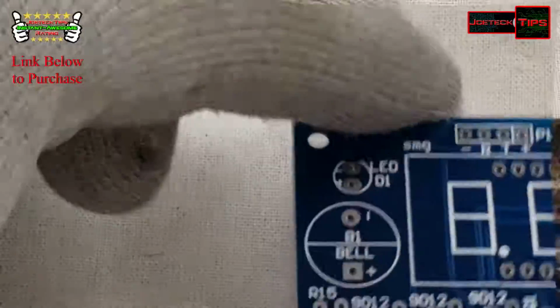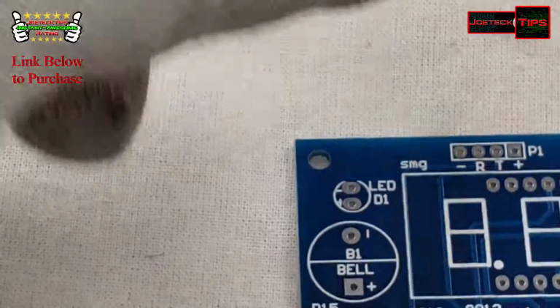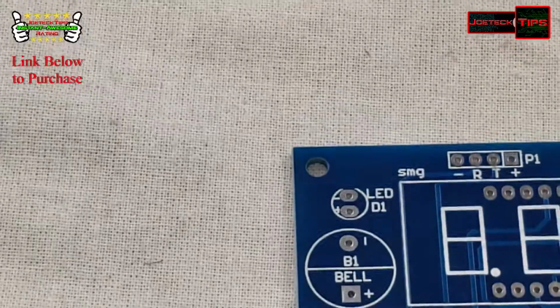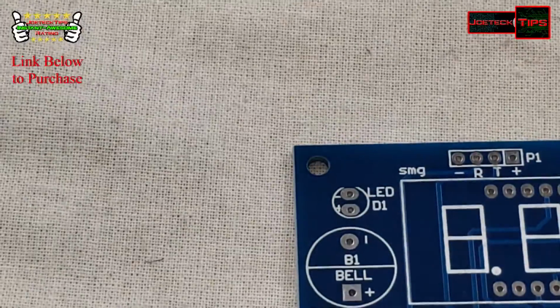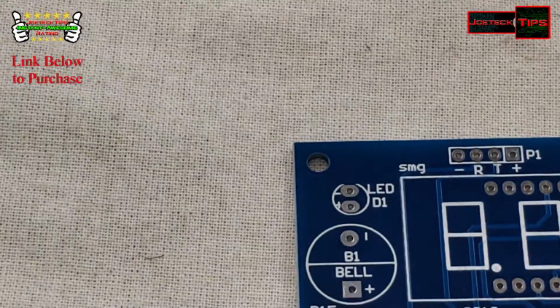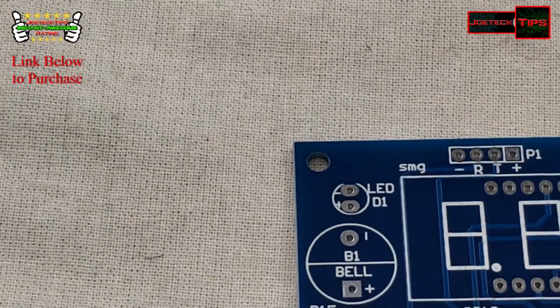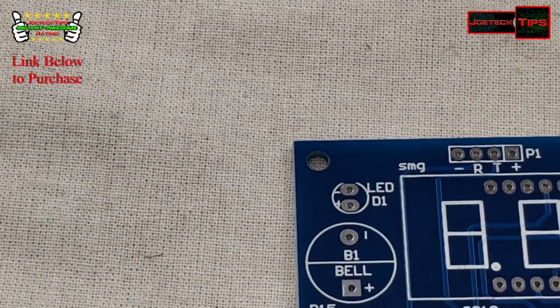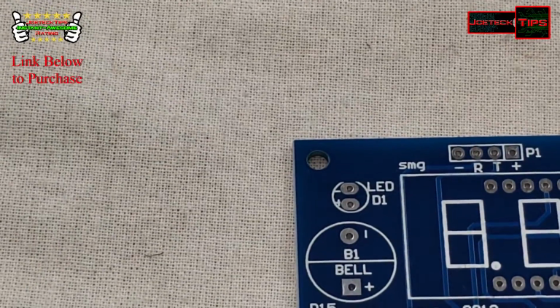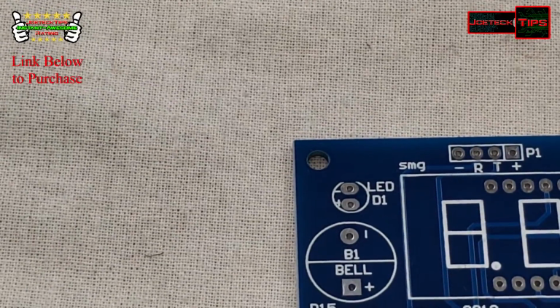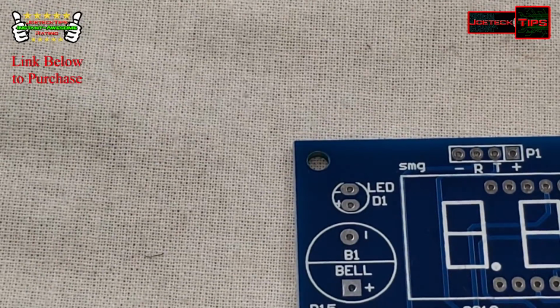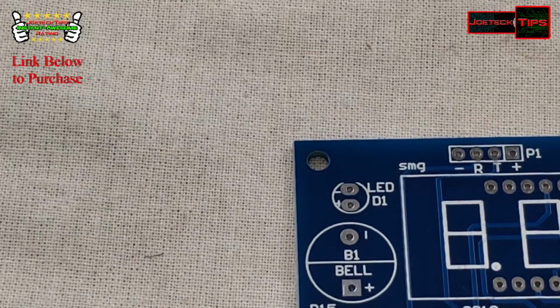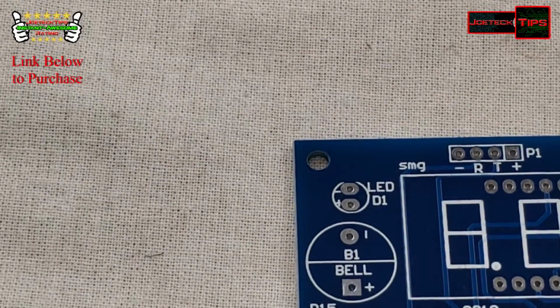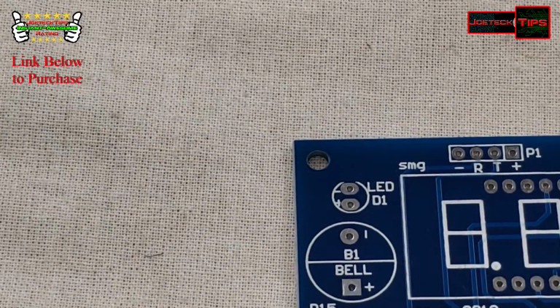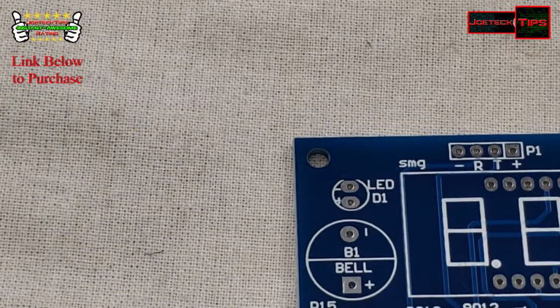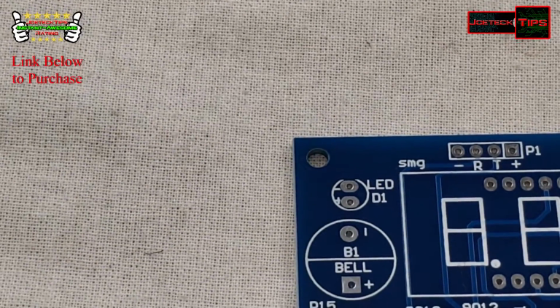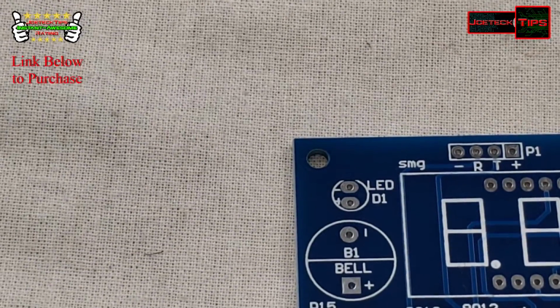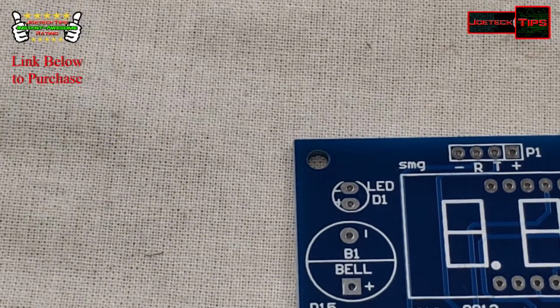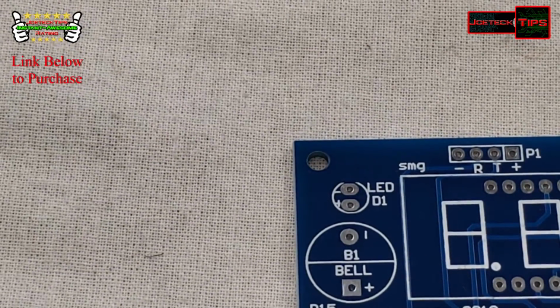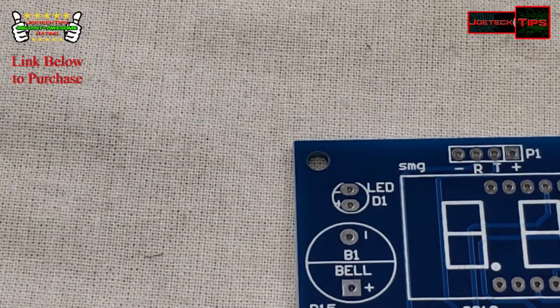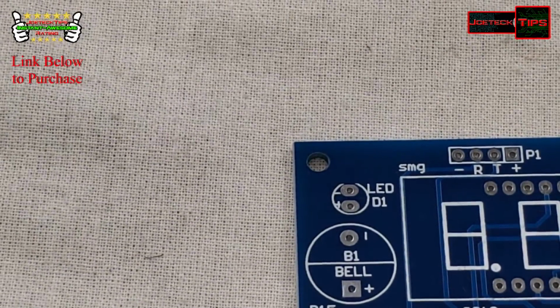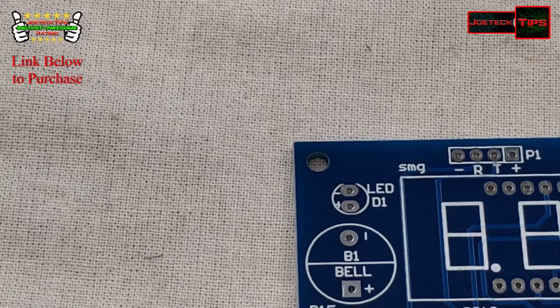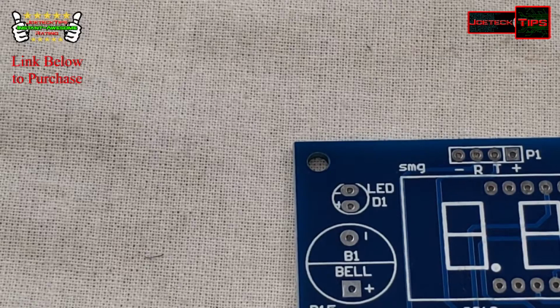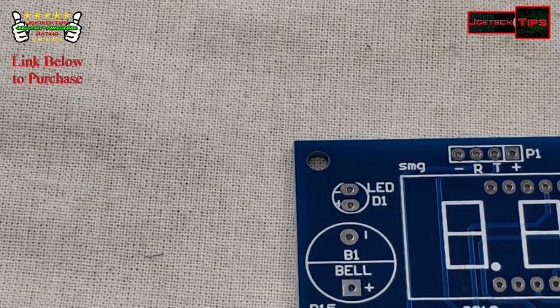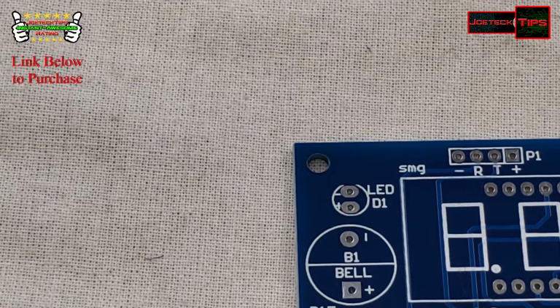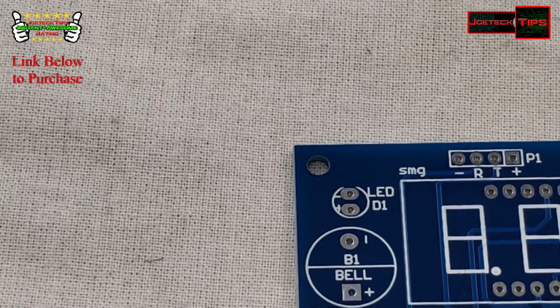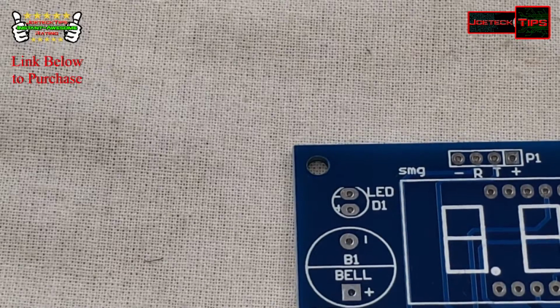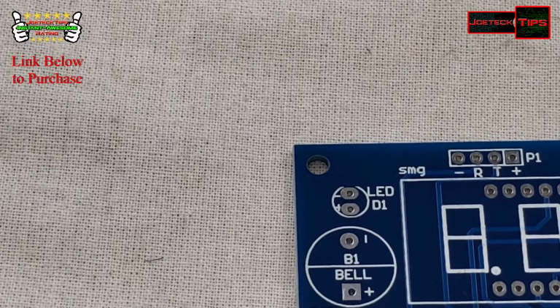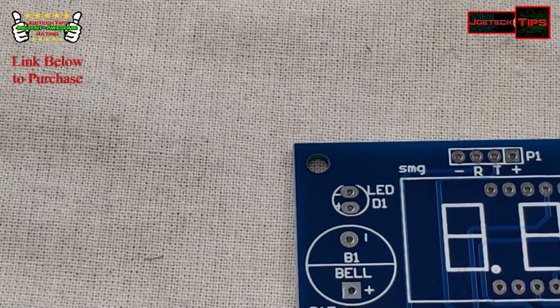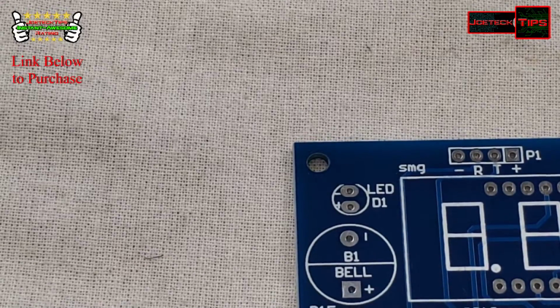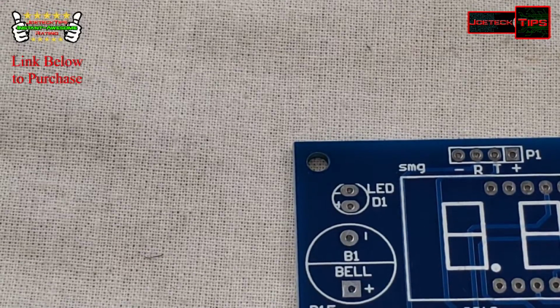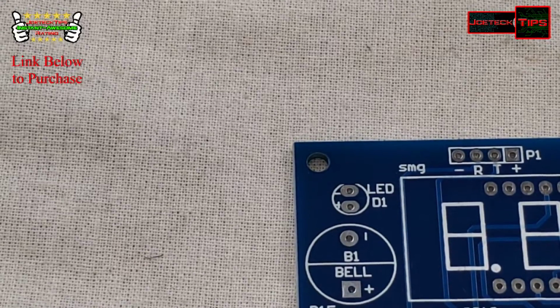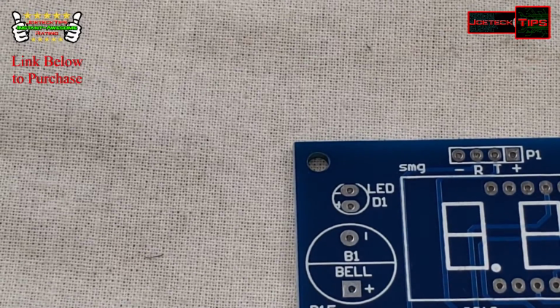Now we need one 4.7k resistor — we have seven of them.